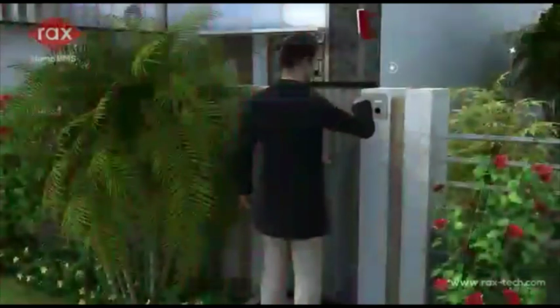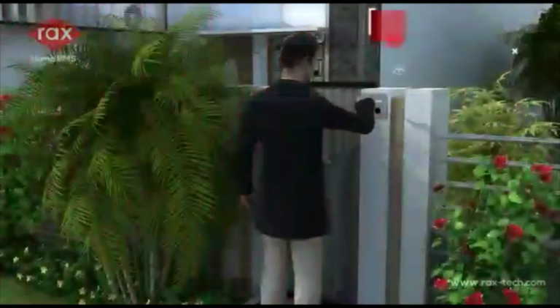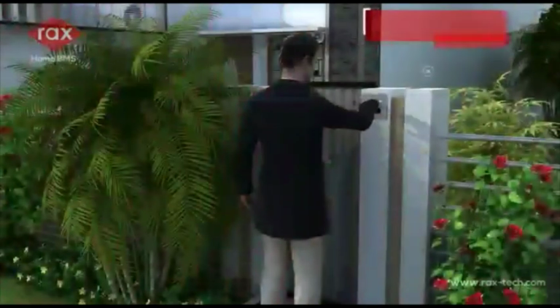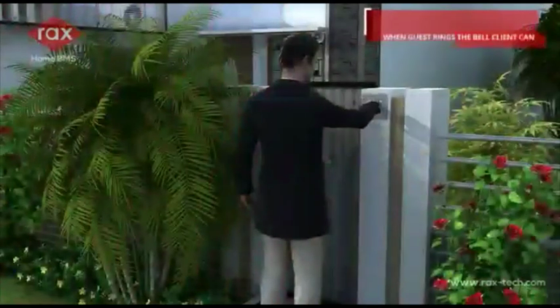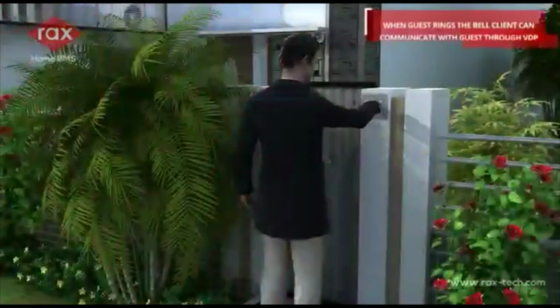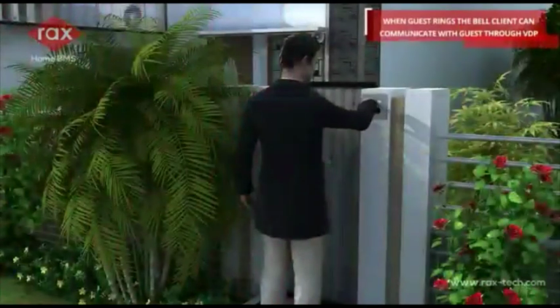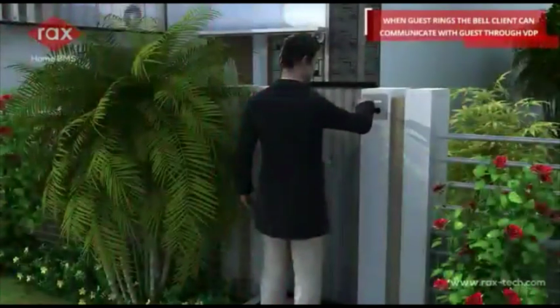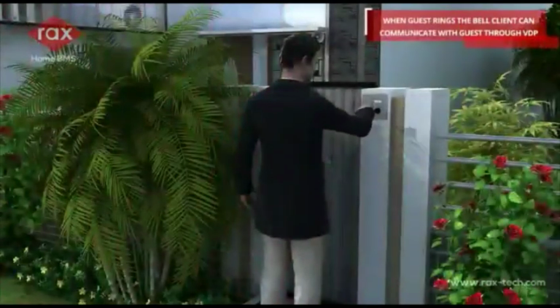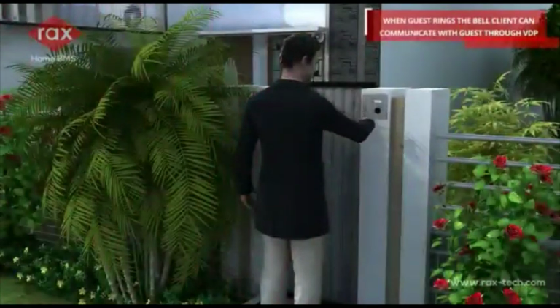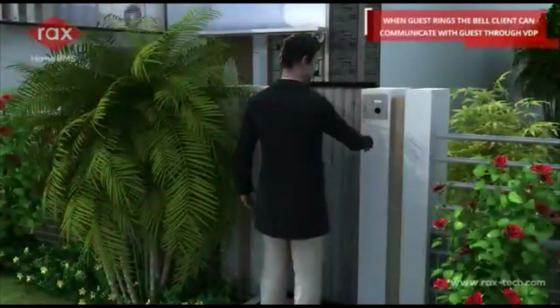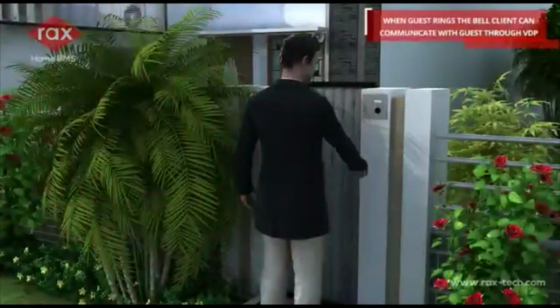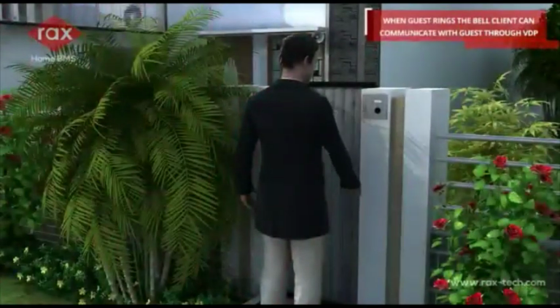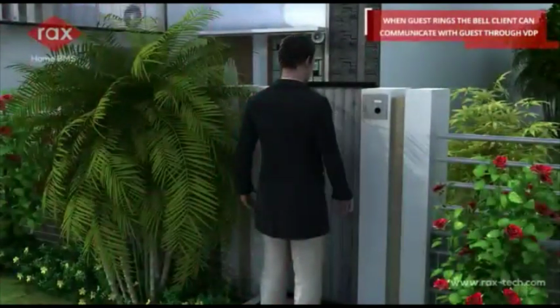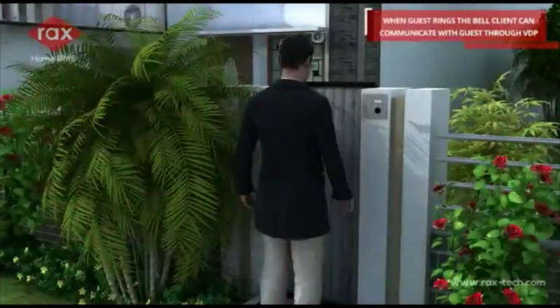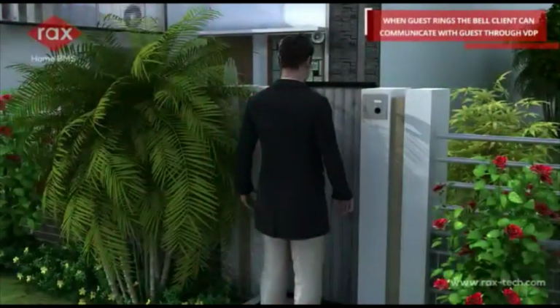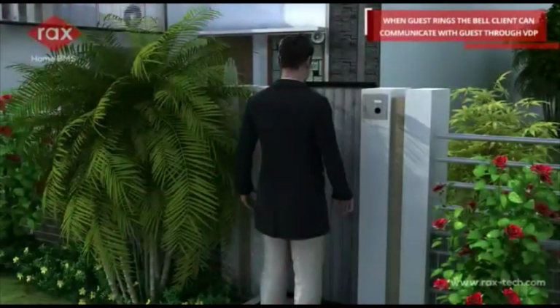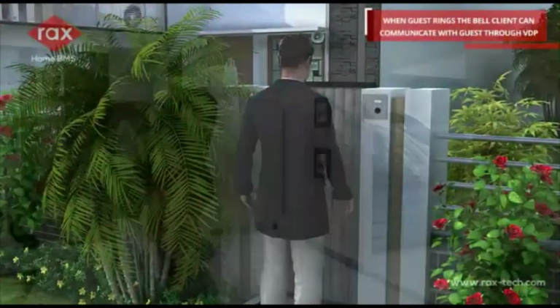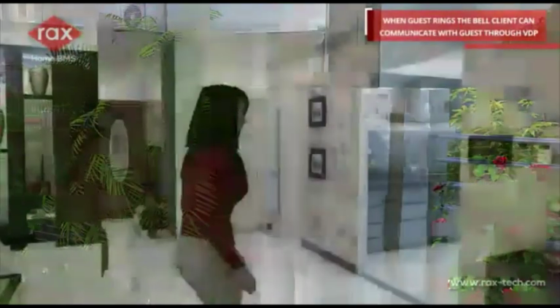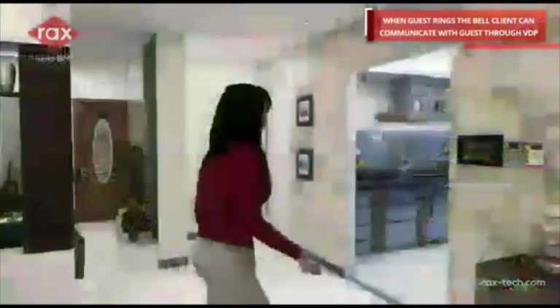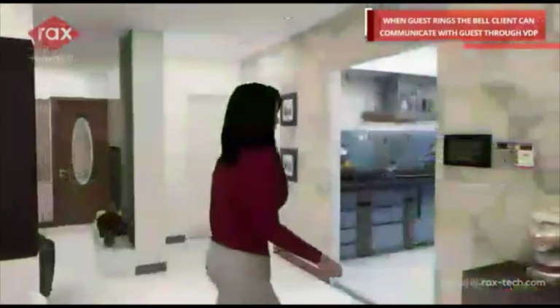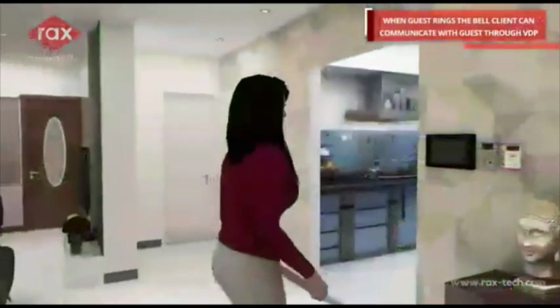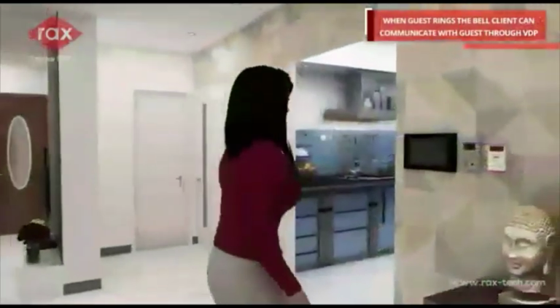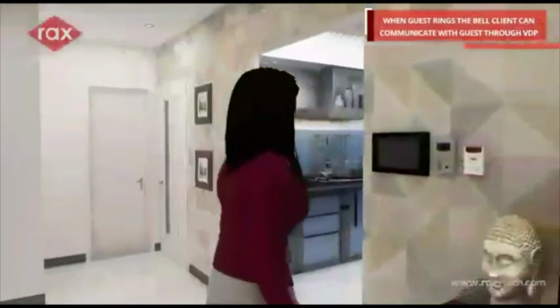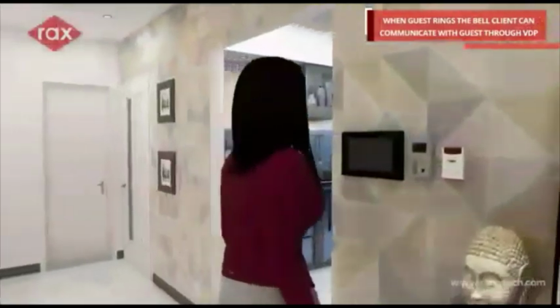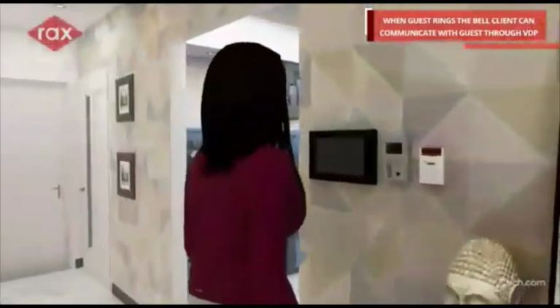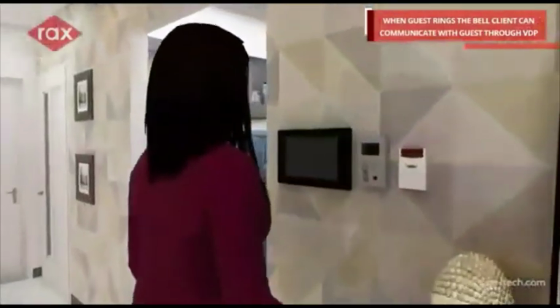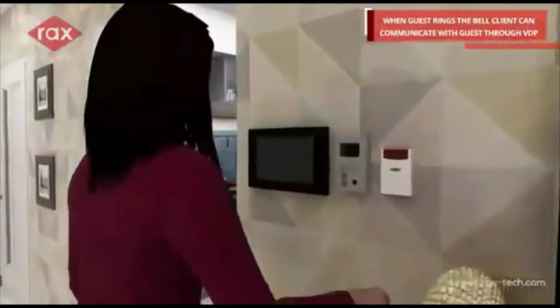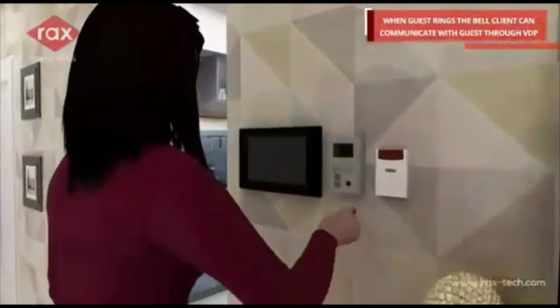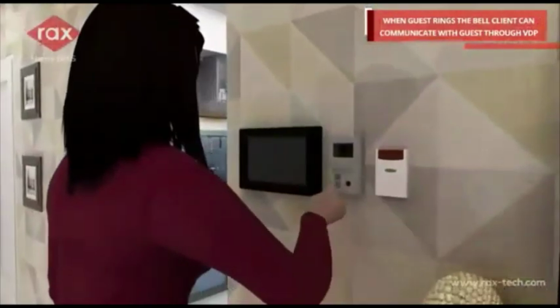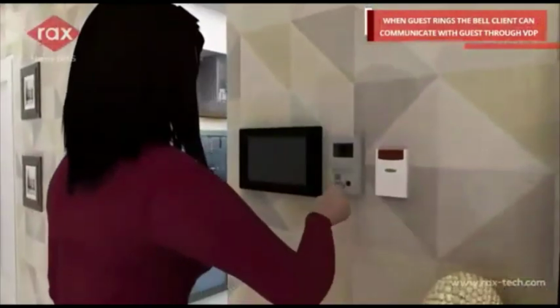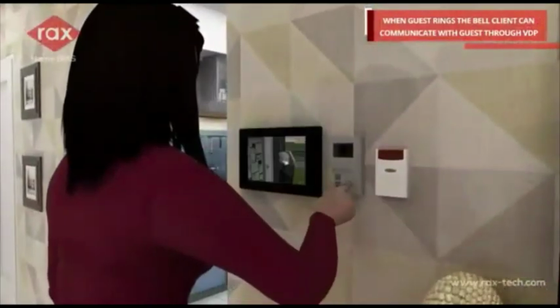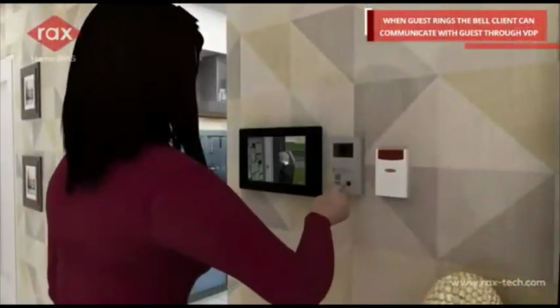When a guest rings the bell, the client can communicate with Alexa and the guest through VDP.